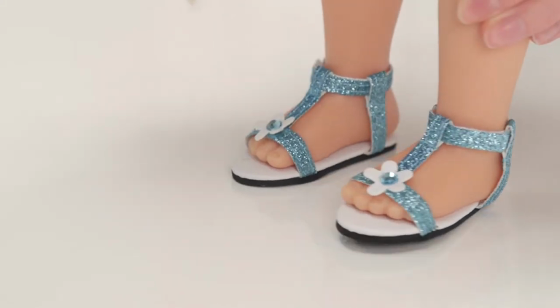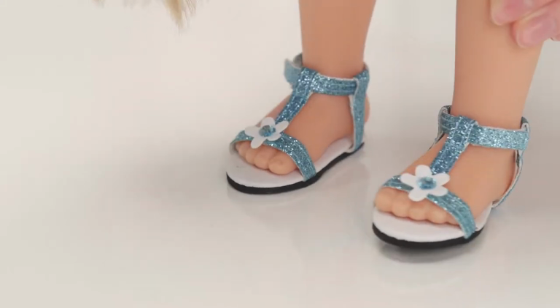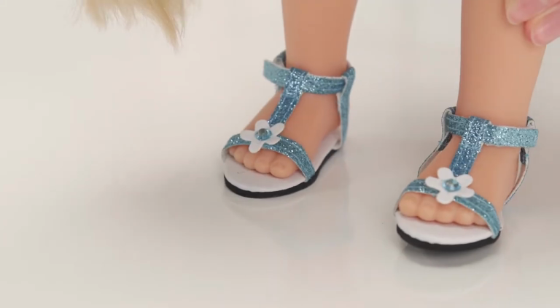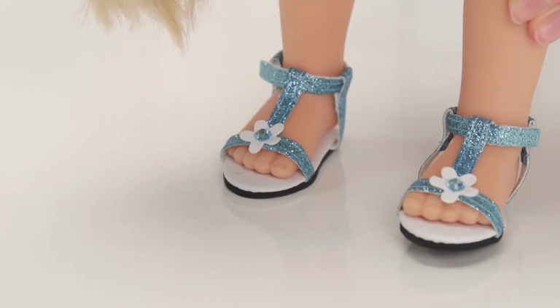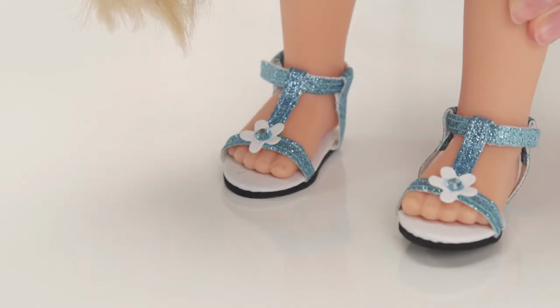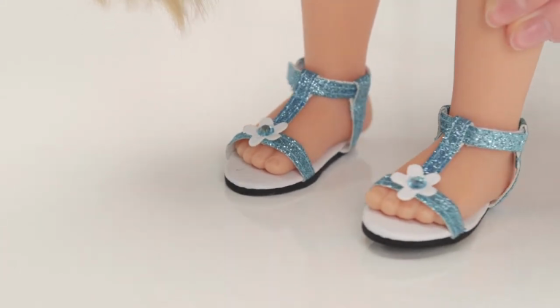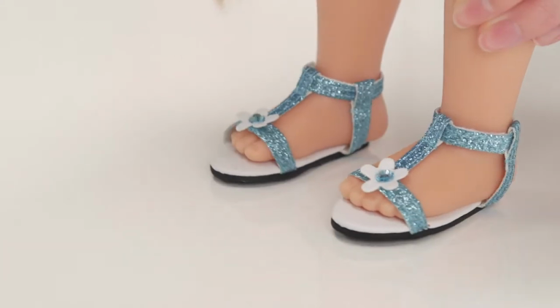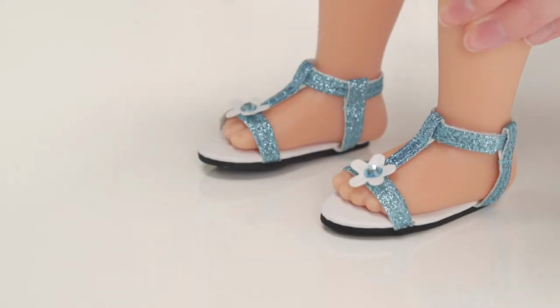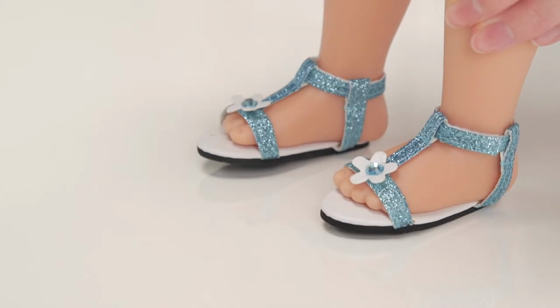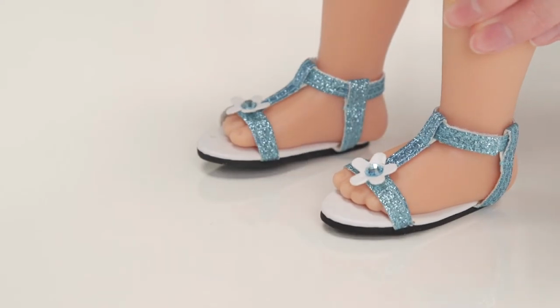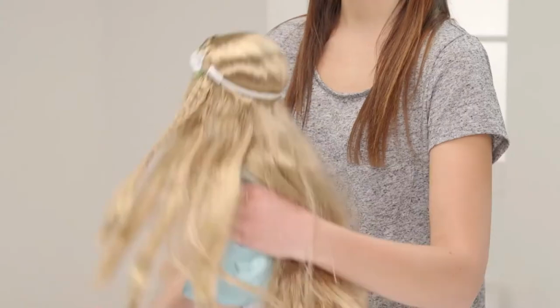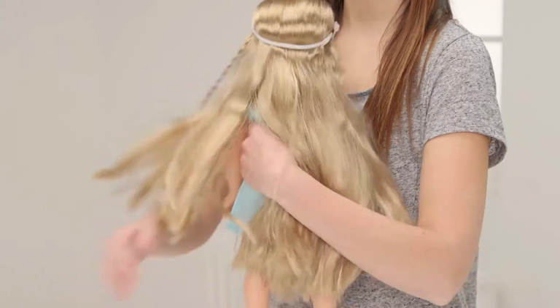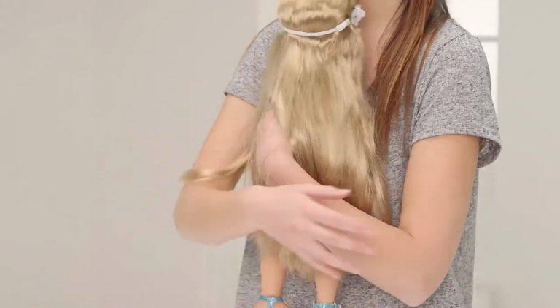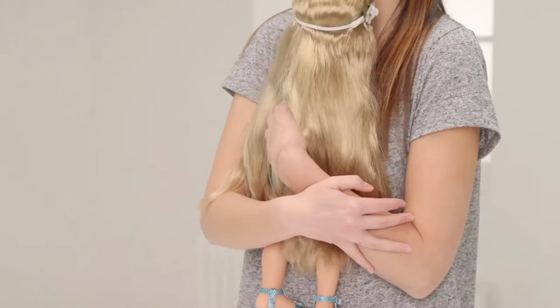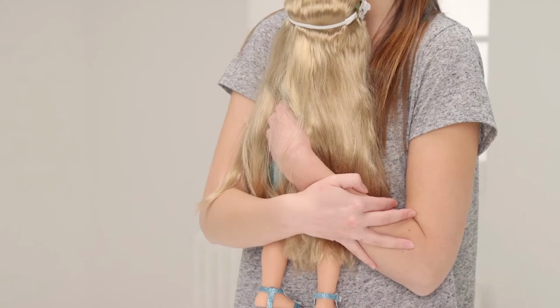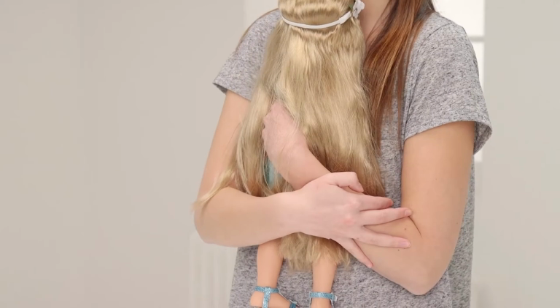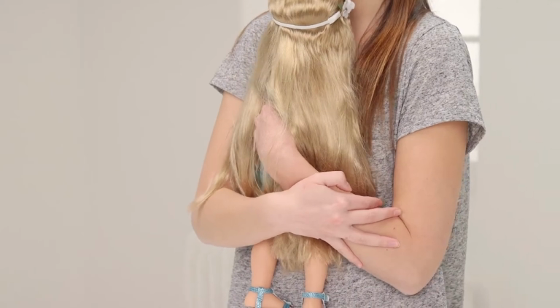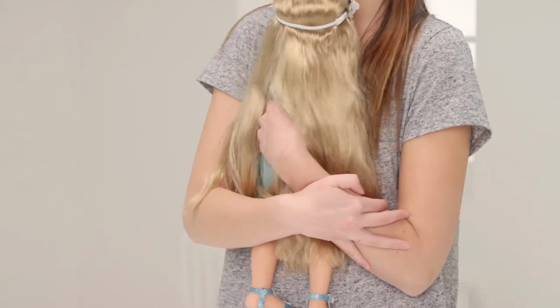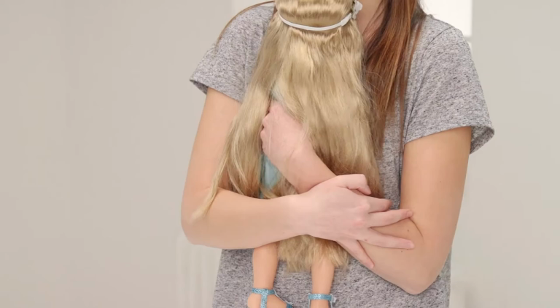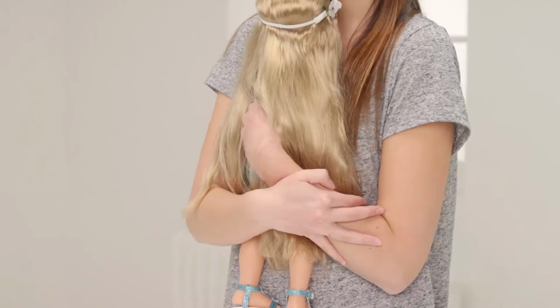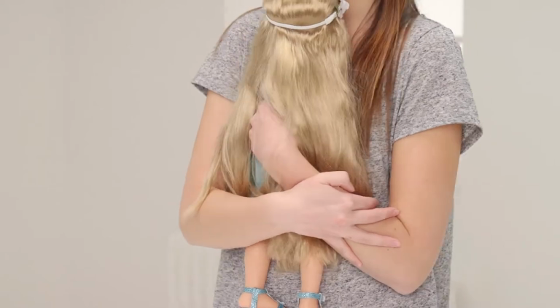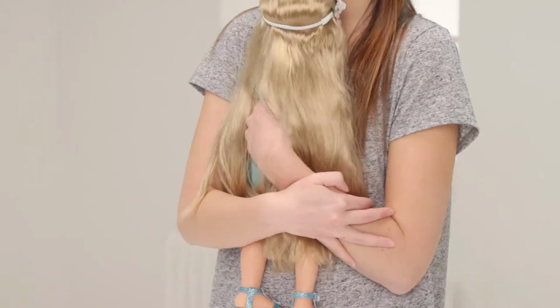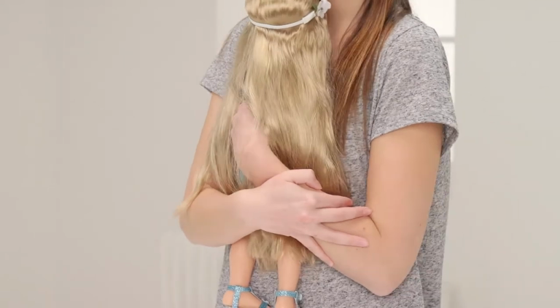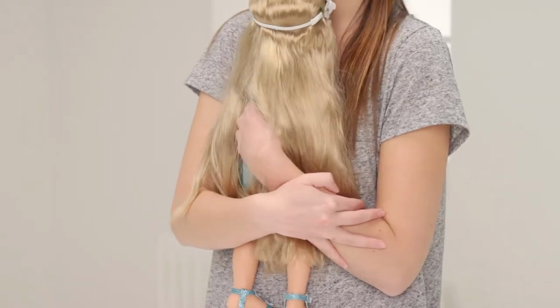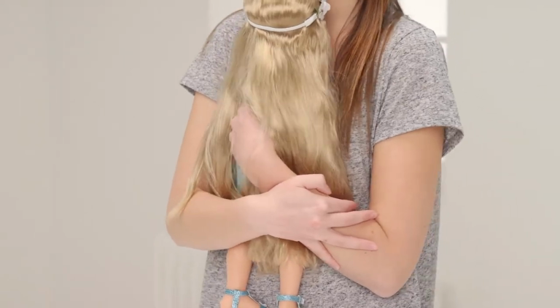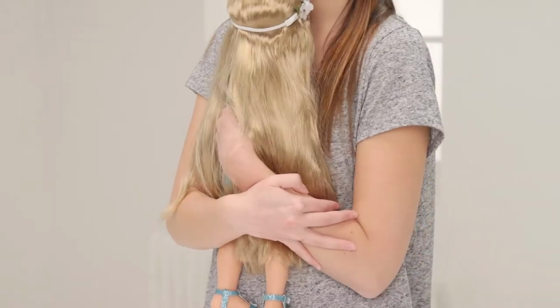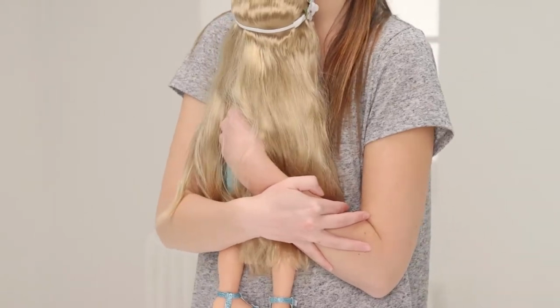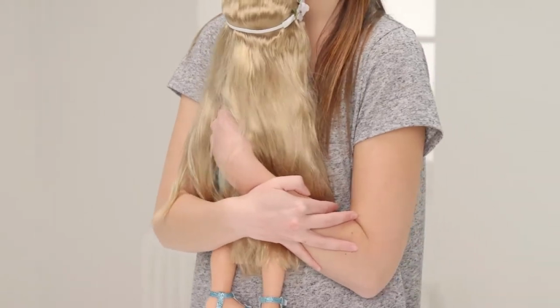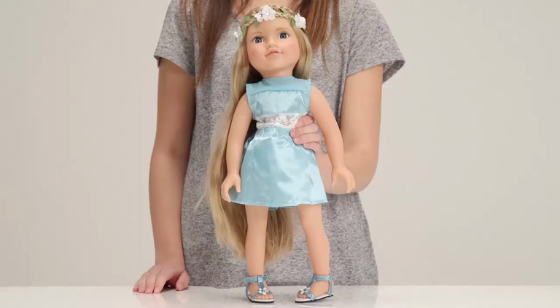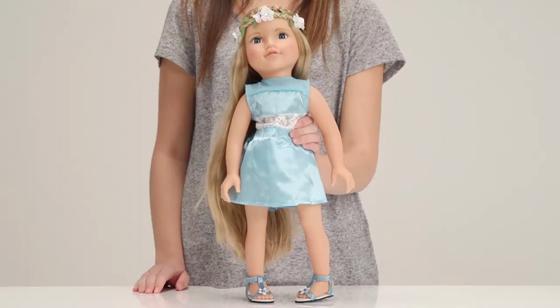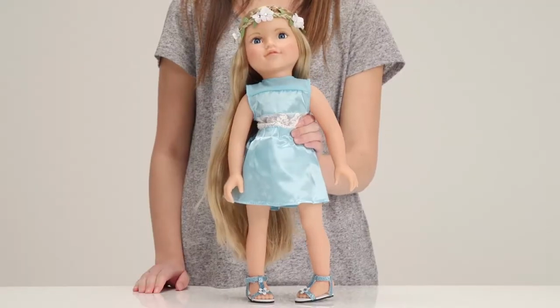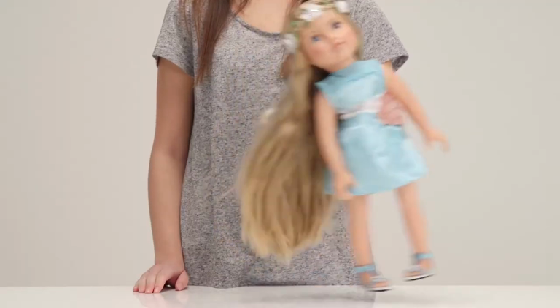She's all ready to join you on your adventures. She's really soft to hug and very flexible, meaning it's easy for you to change her outfit.